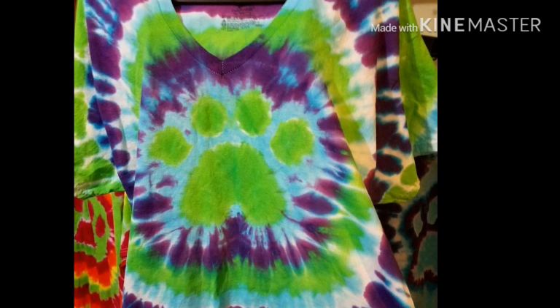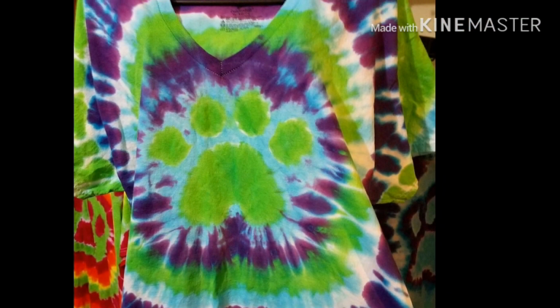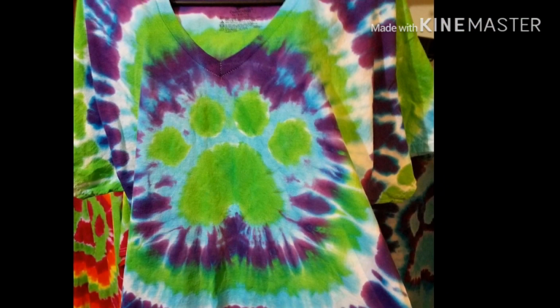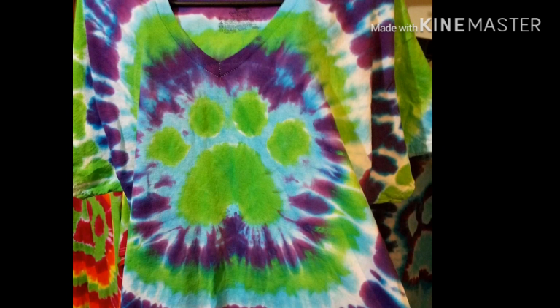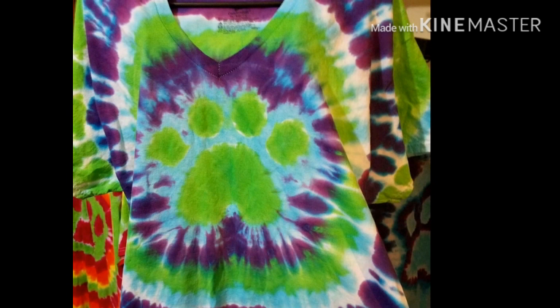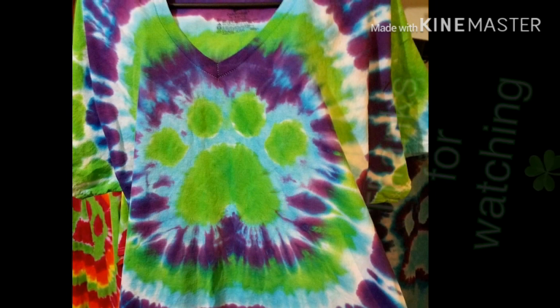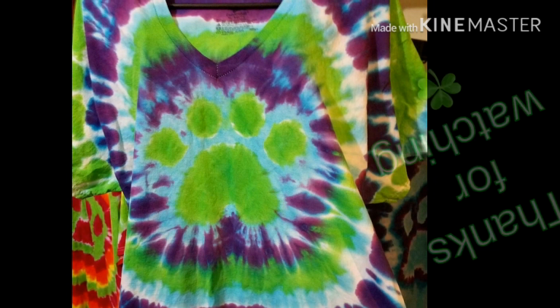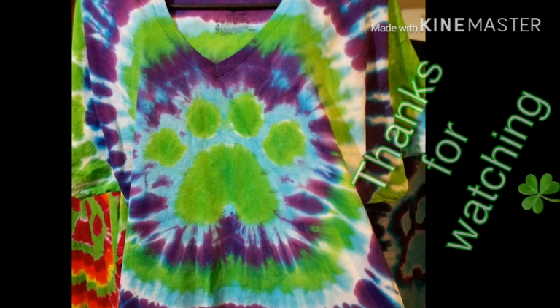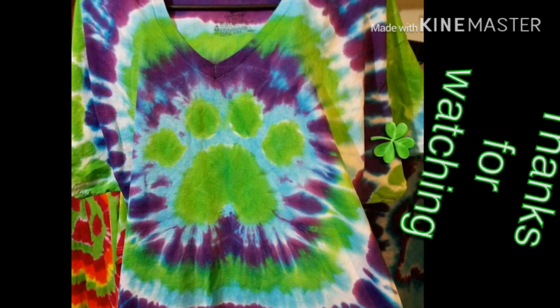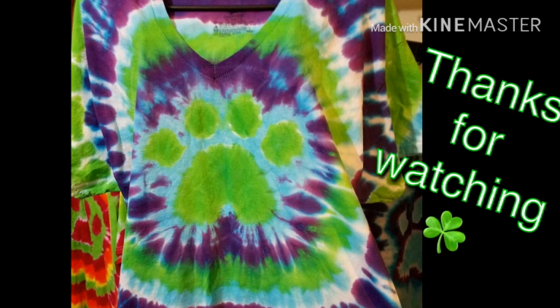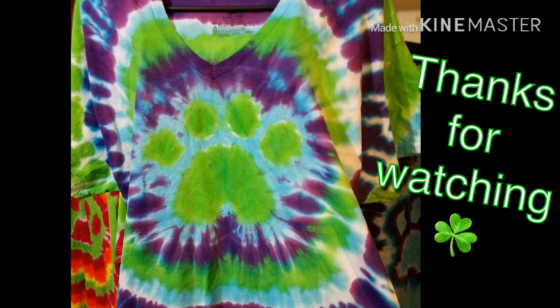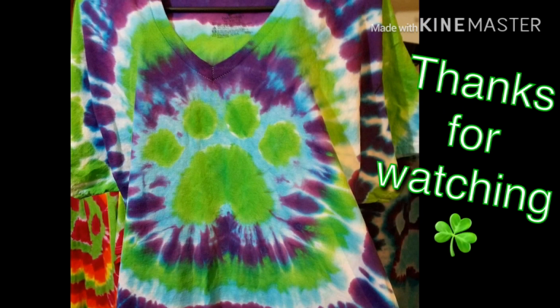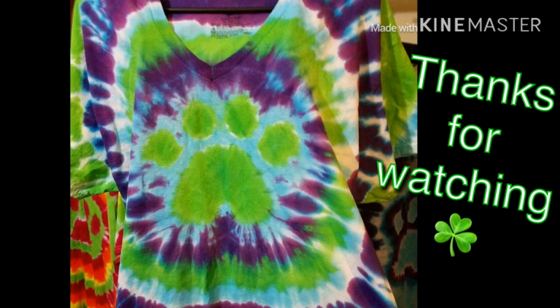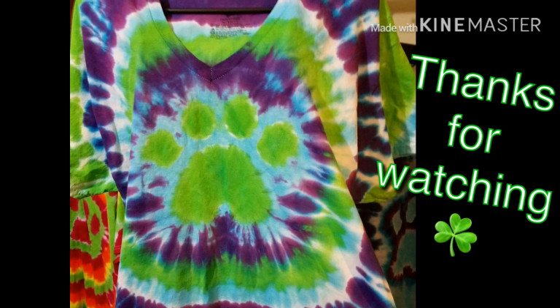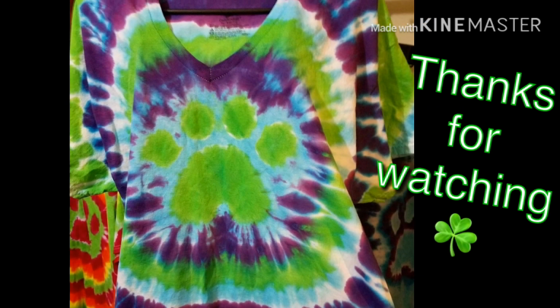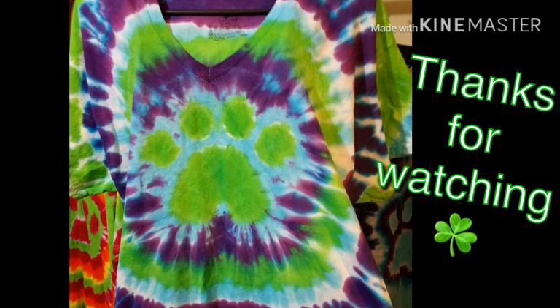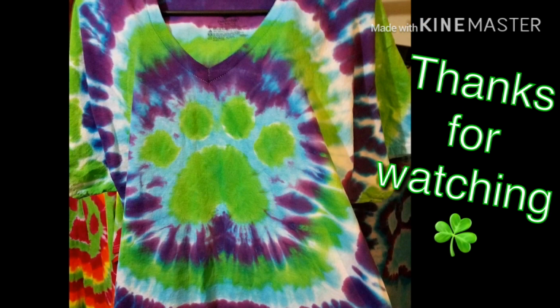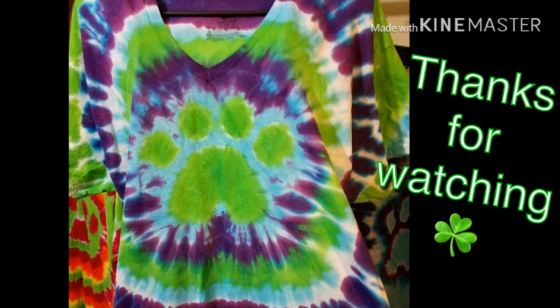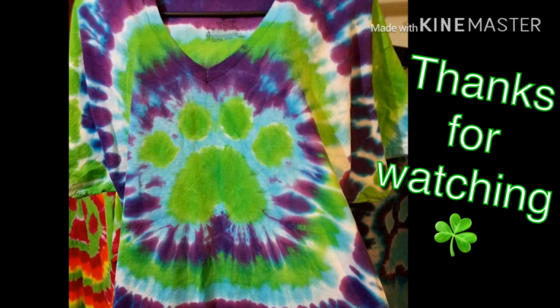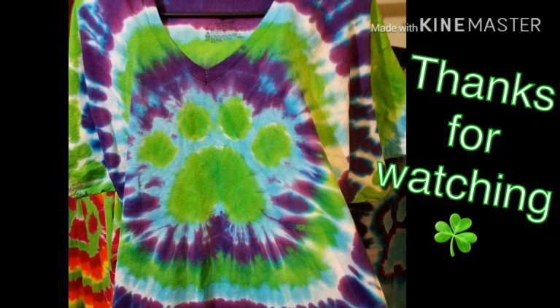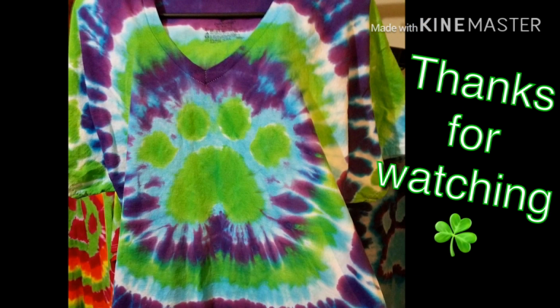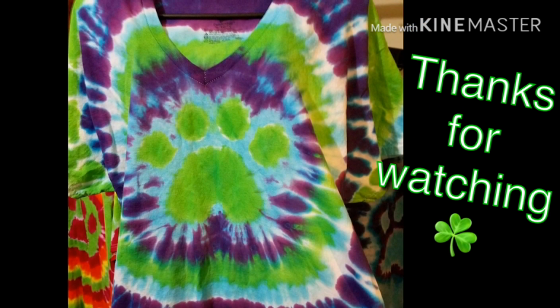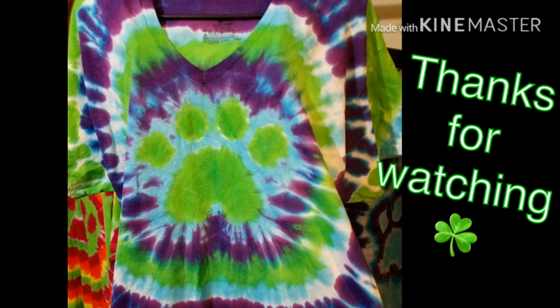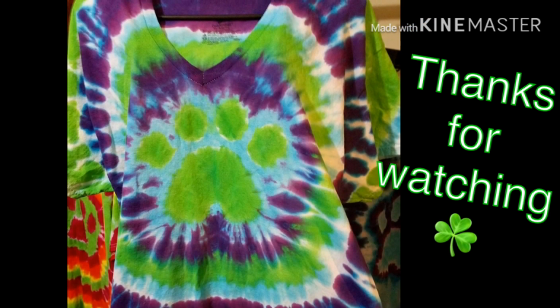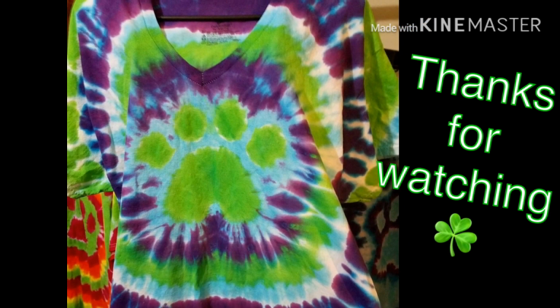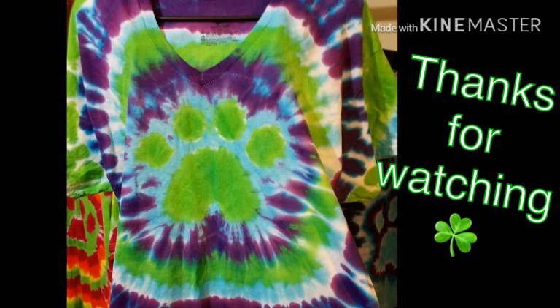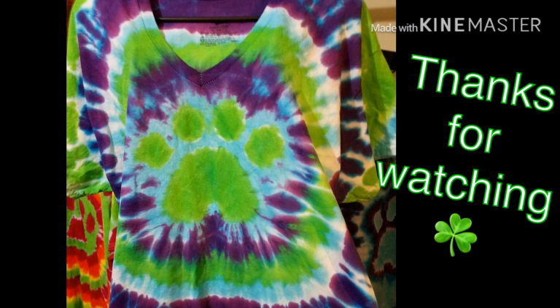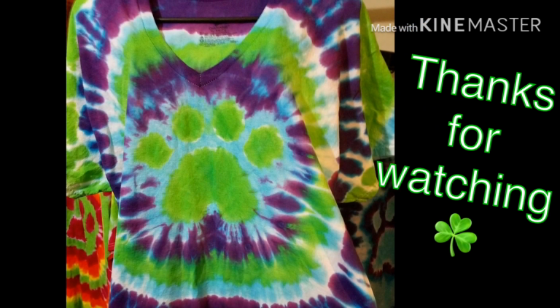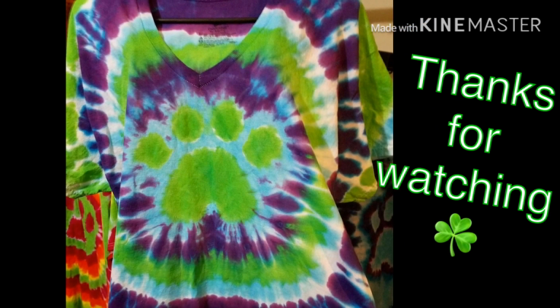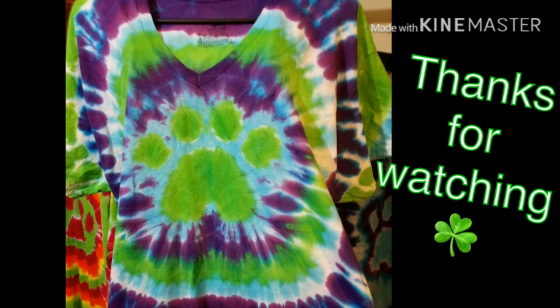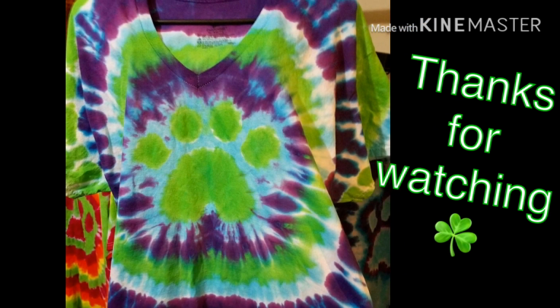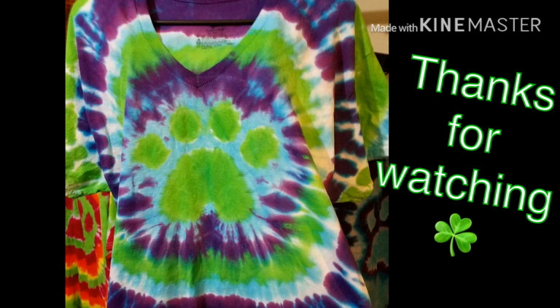I hope you guys enjoyed this video. Thanks for watching, guys.